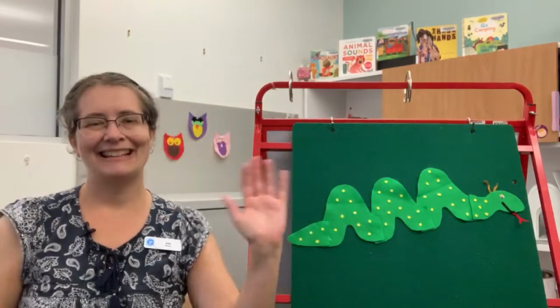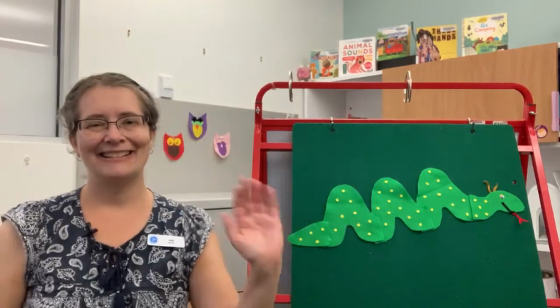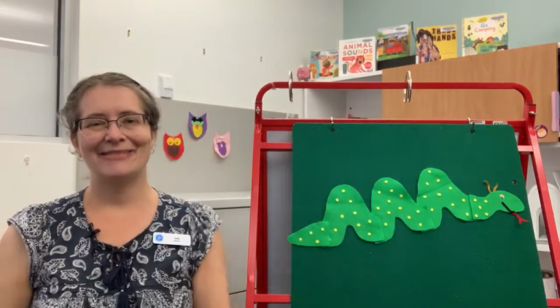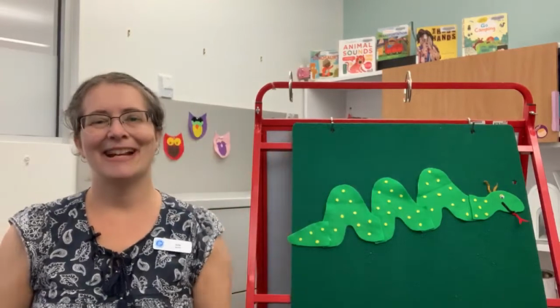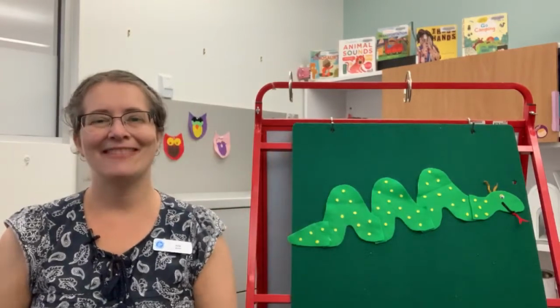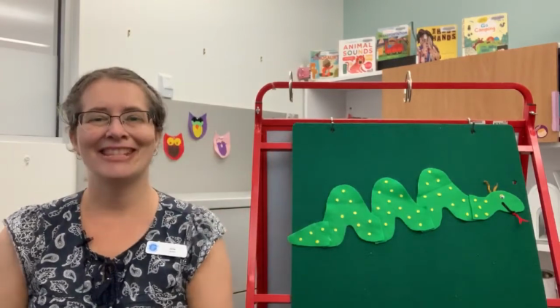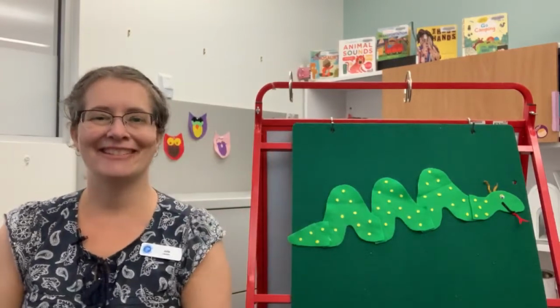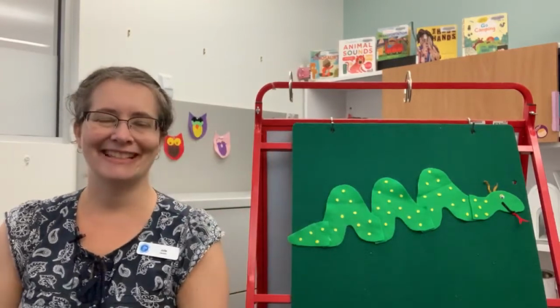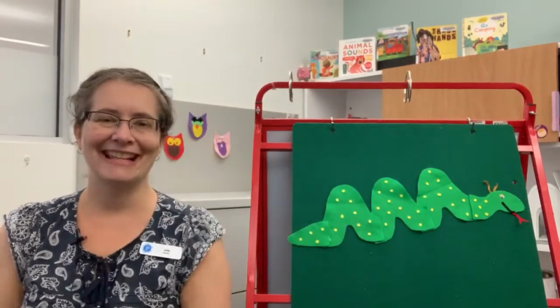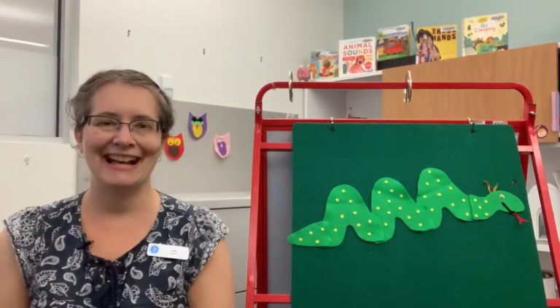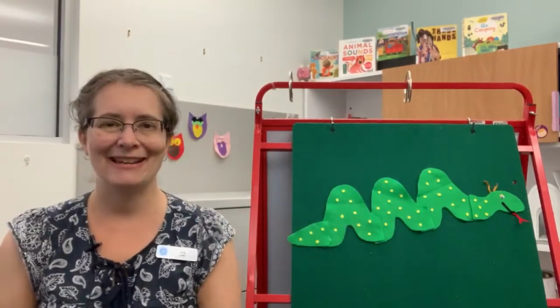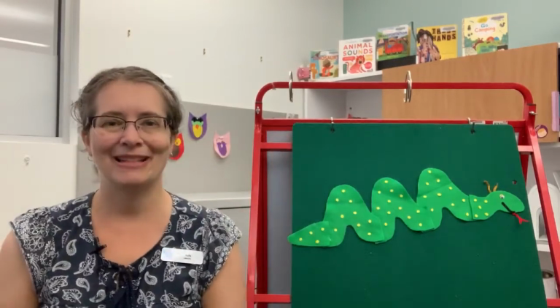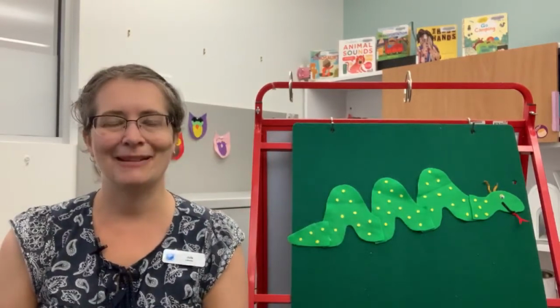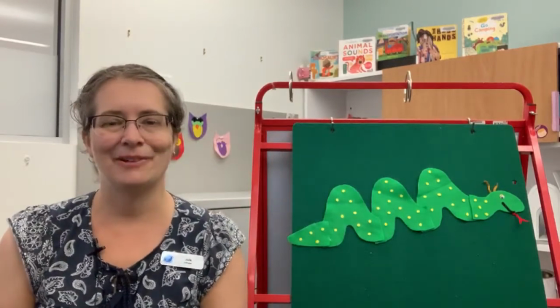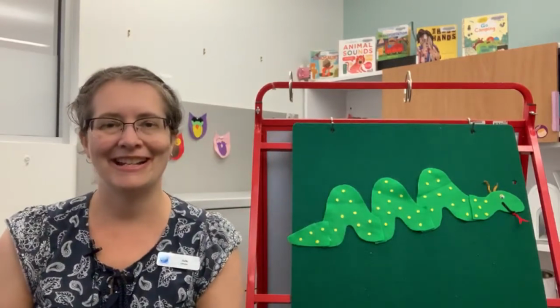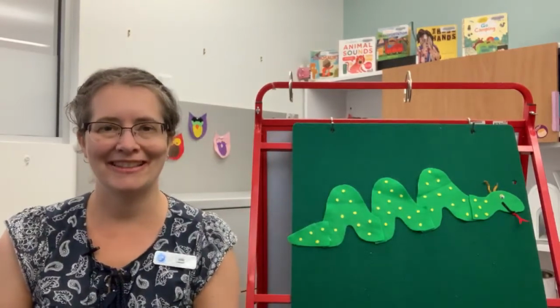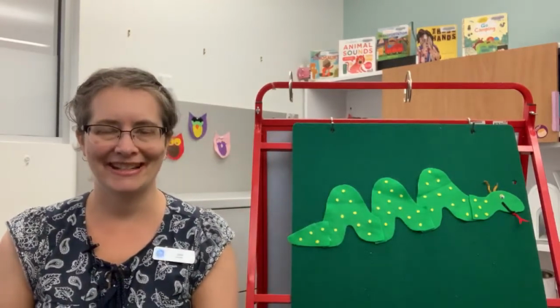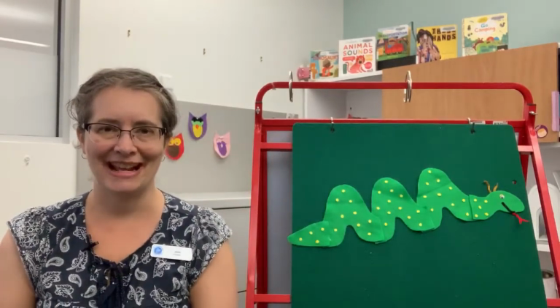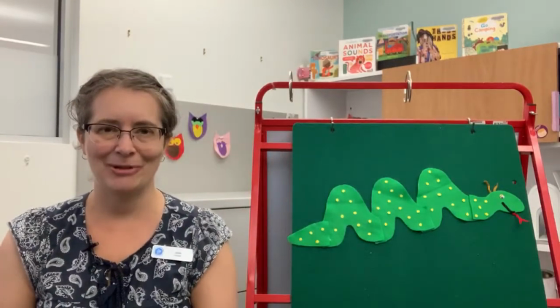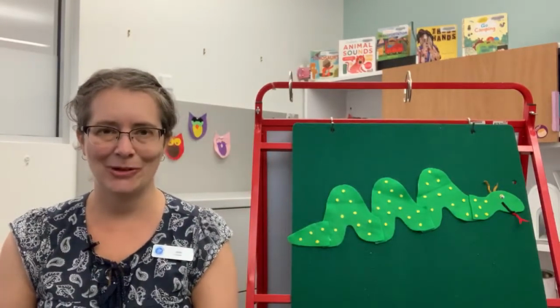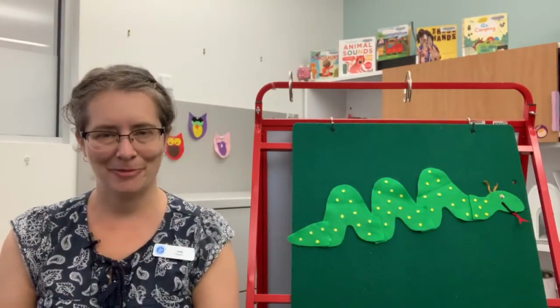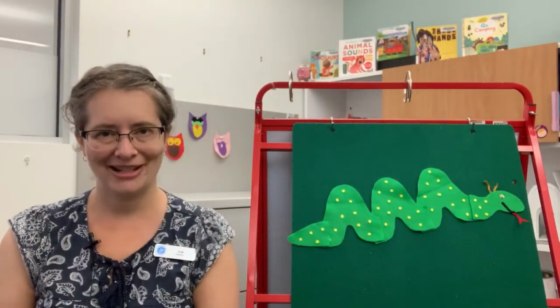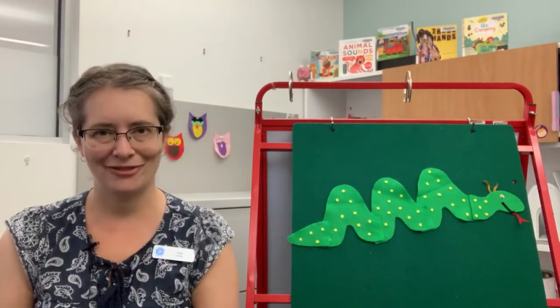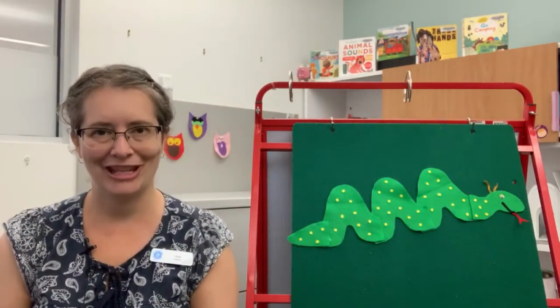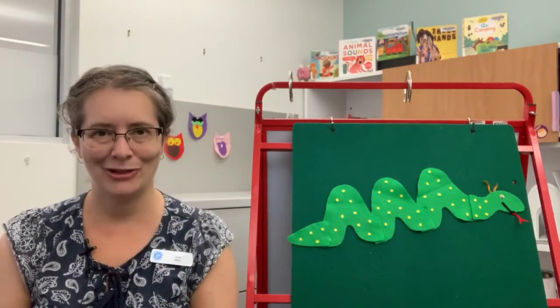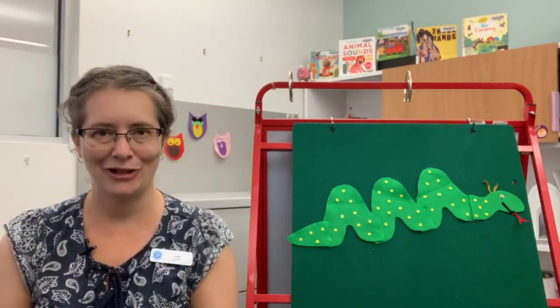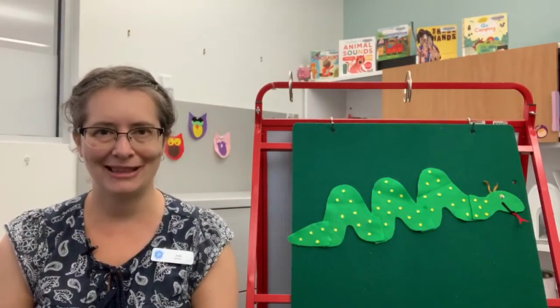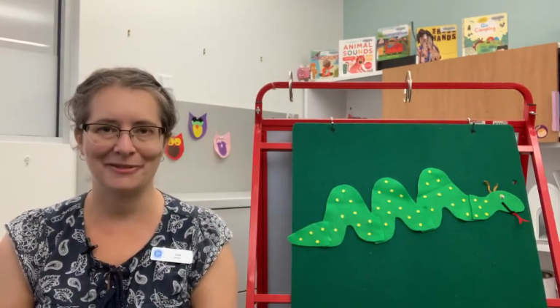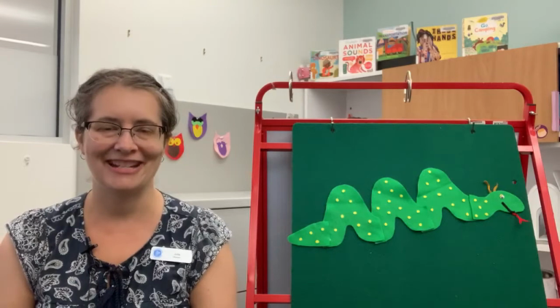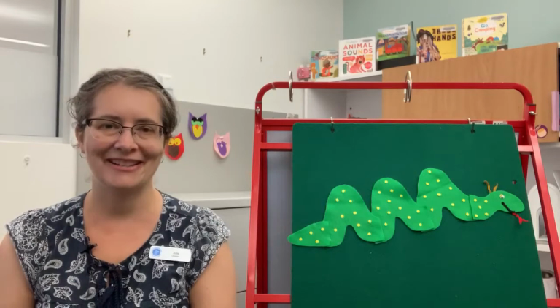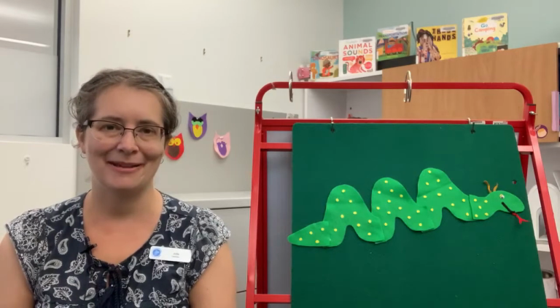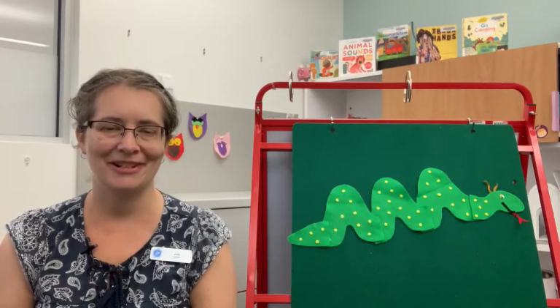Hello, my name is Julie. I am a librarian at the Nanaimo North Branch of Vancouver Island Regional Library.